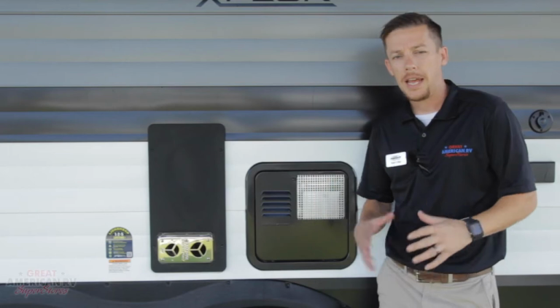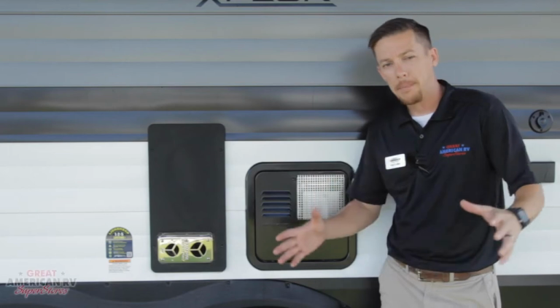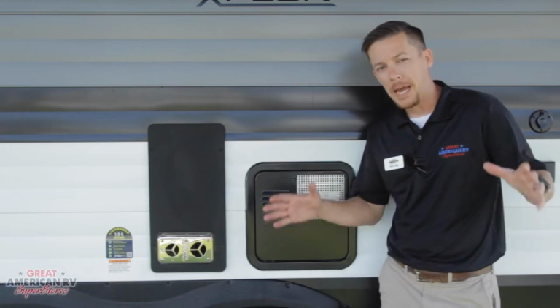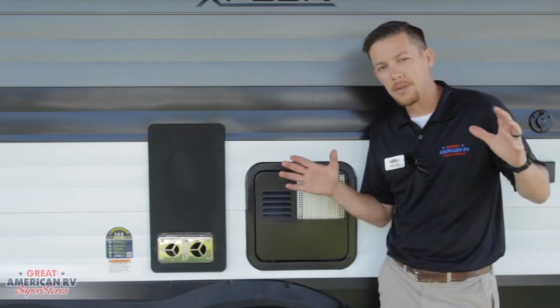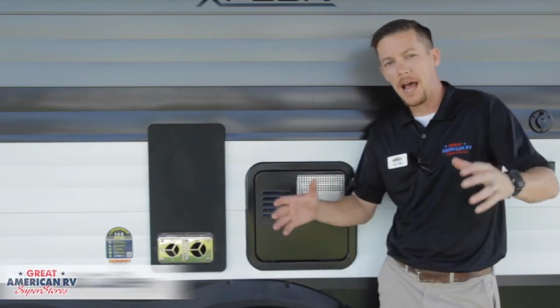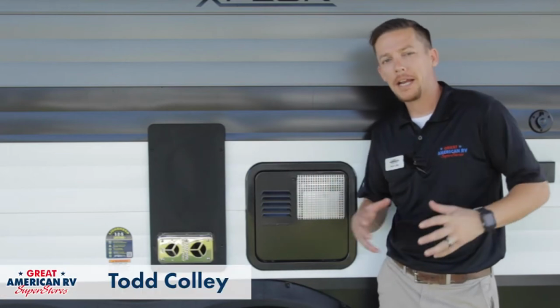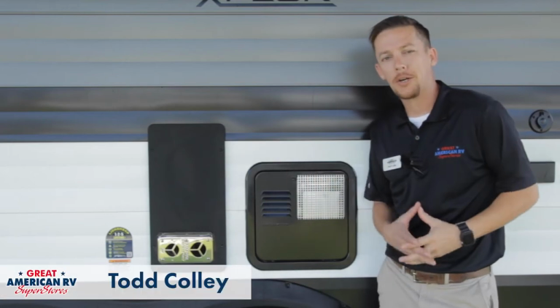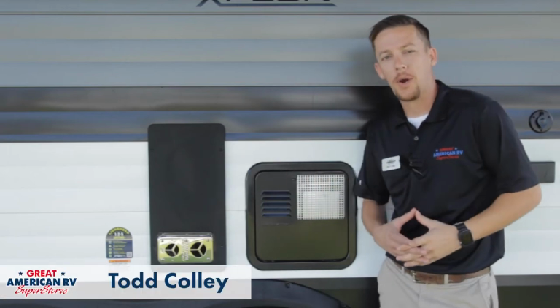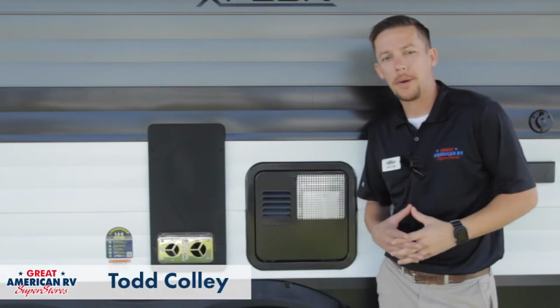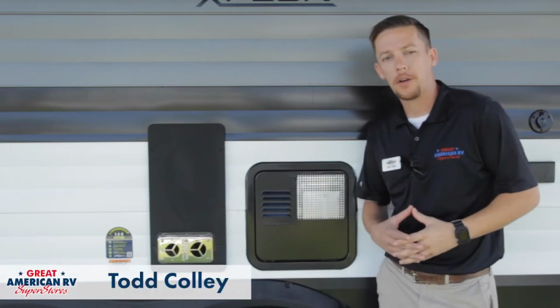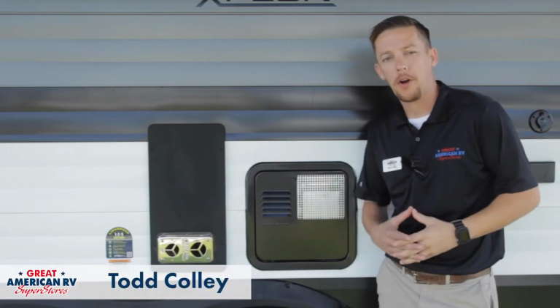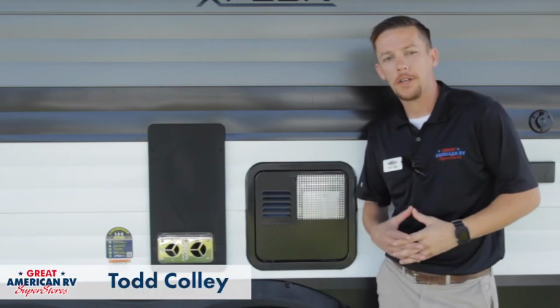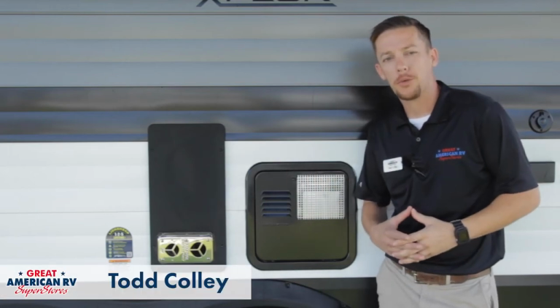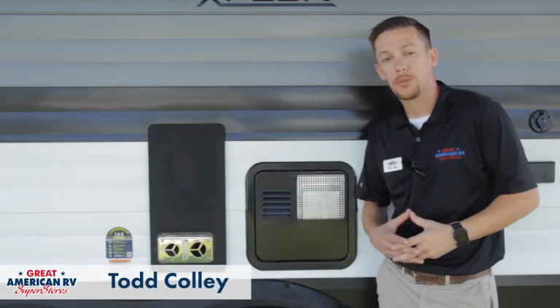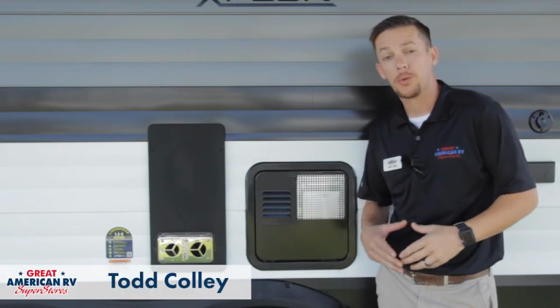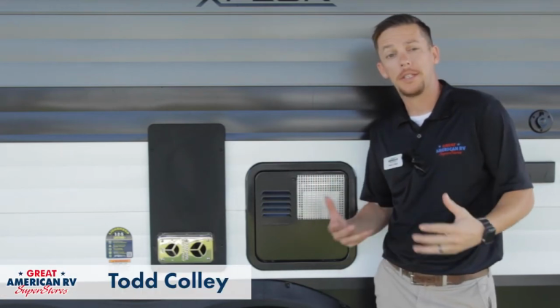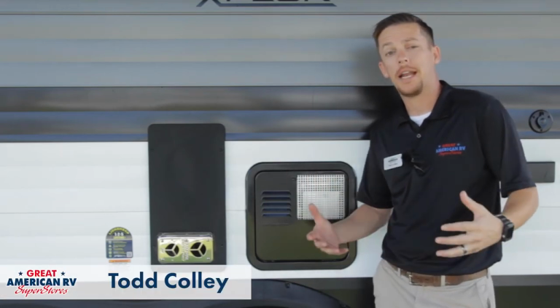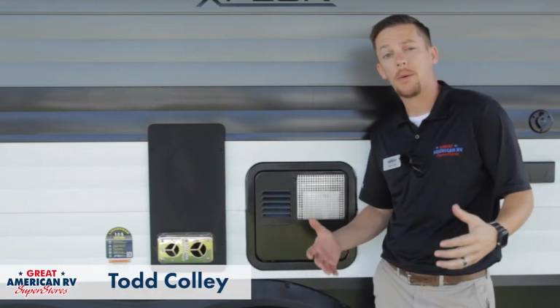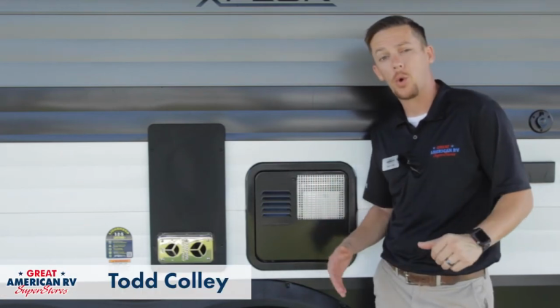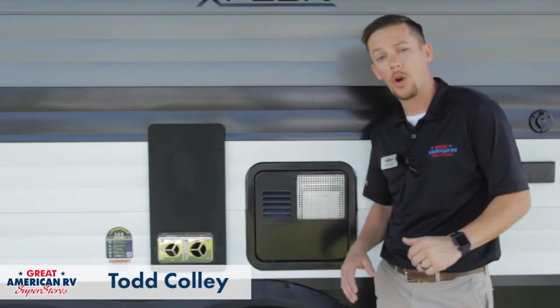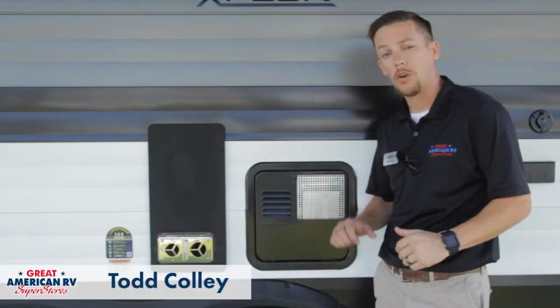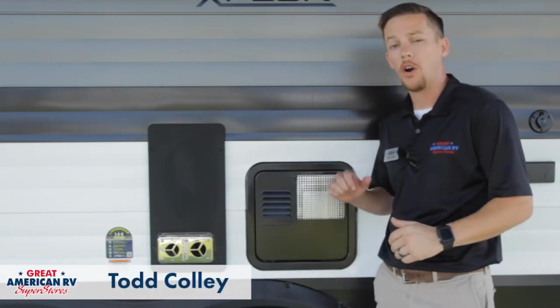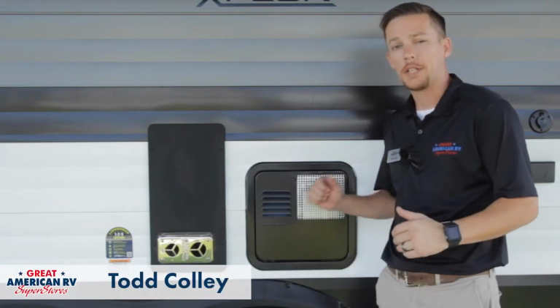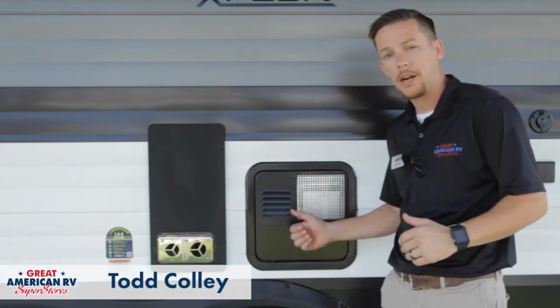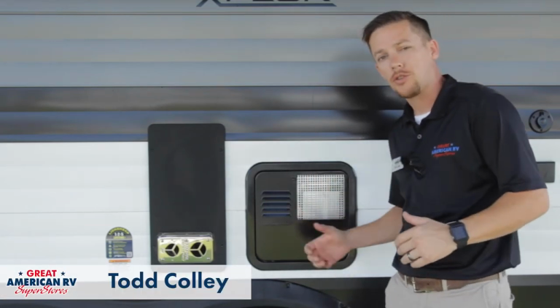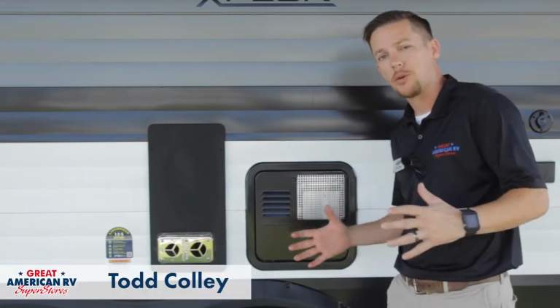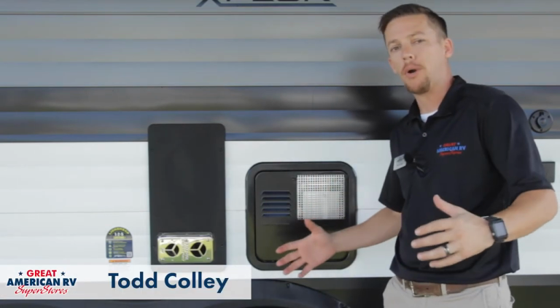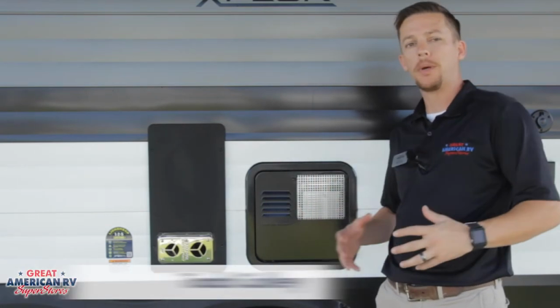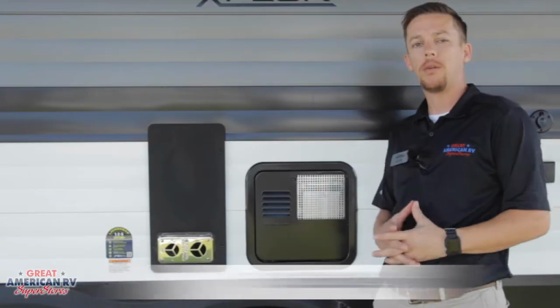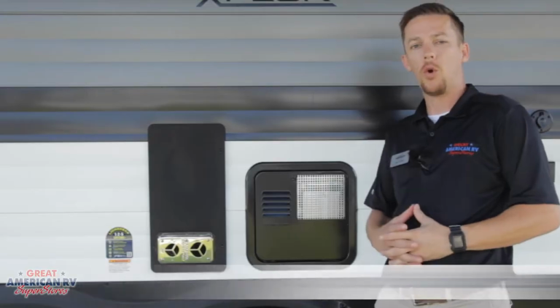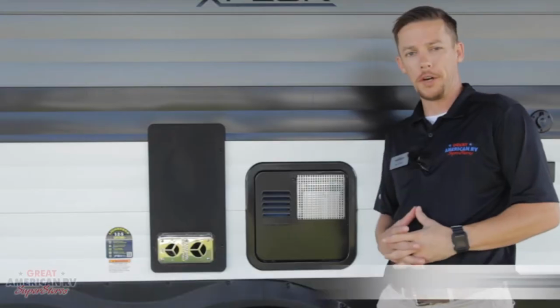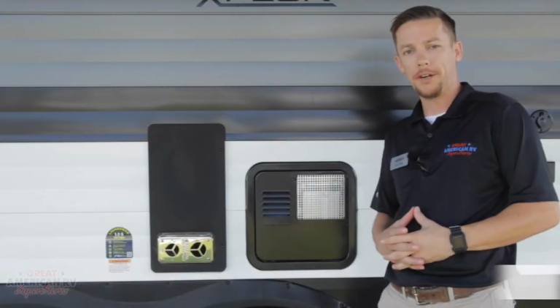Hey, happy campers. Todd here at Great American RV Superstores and today we're going over our standard Suburban water heater.